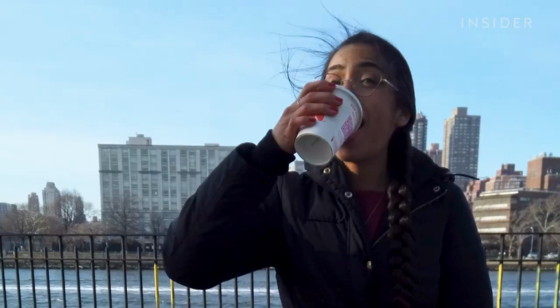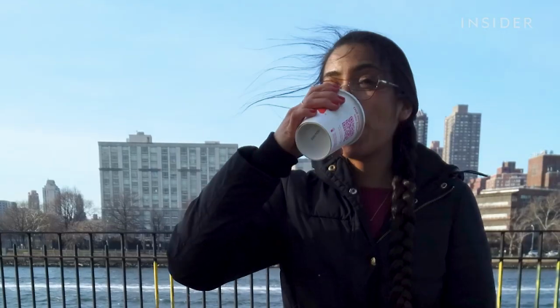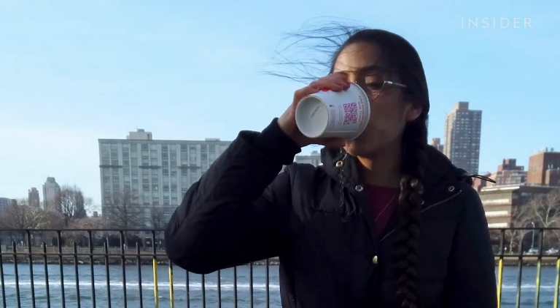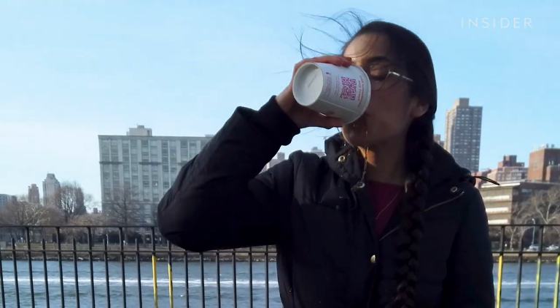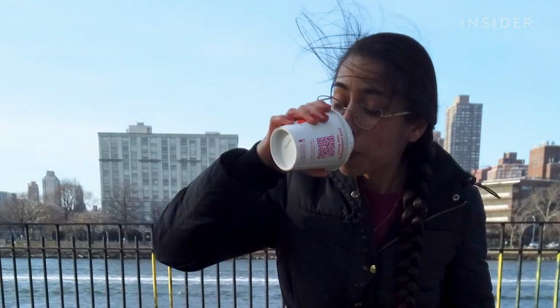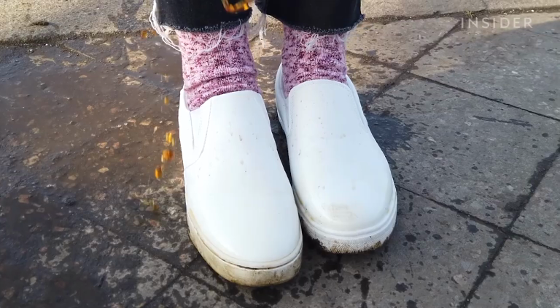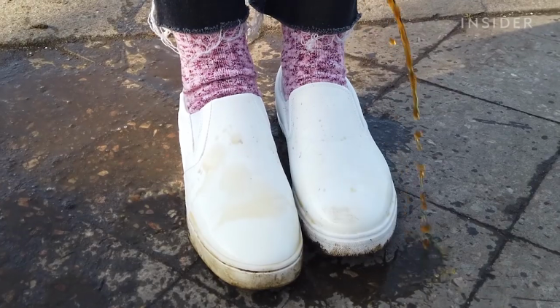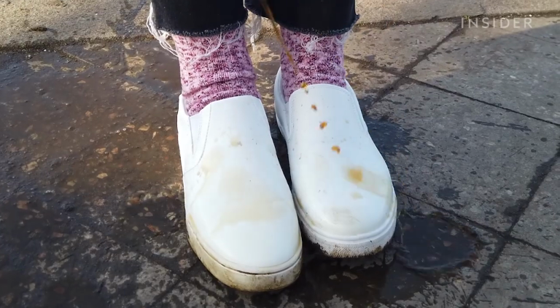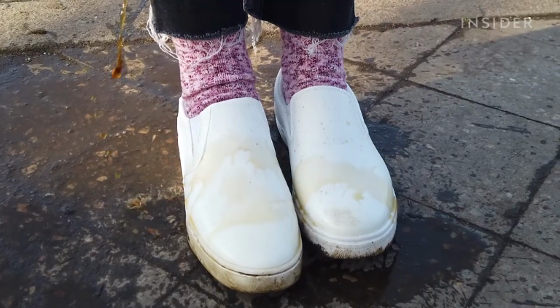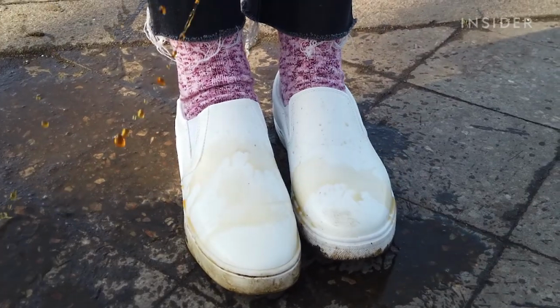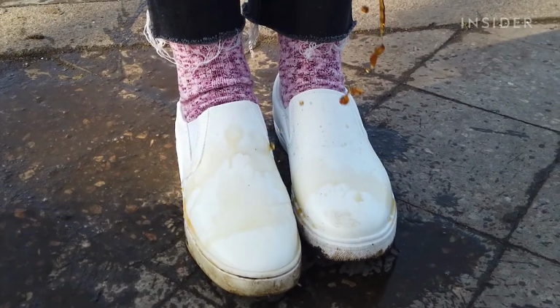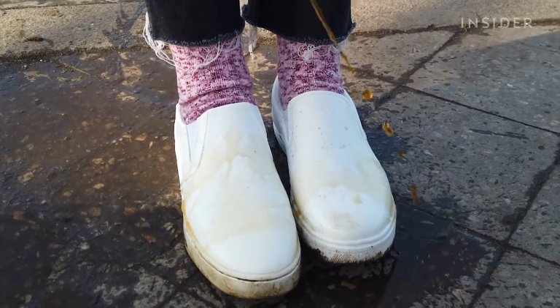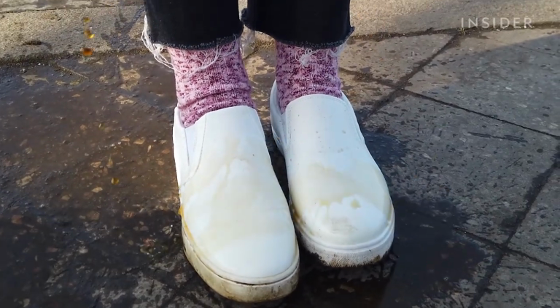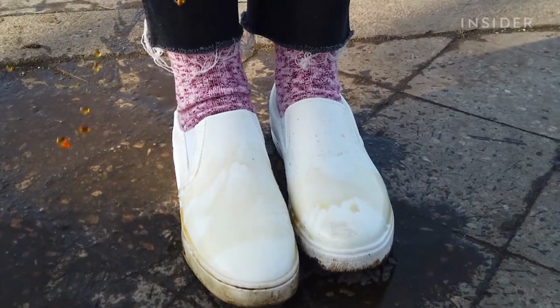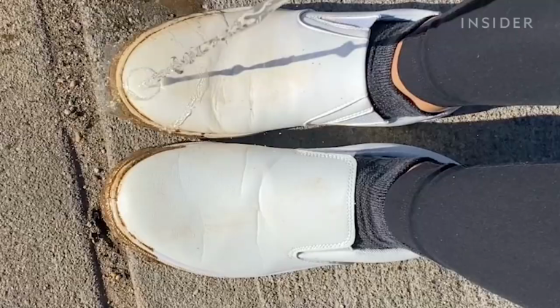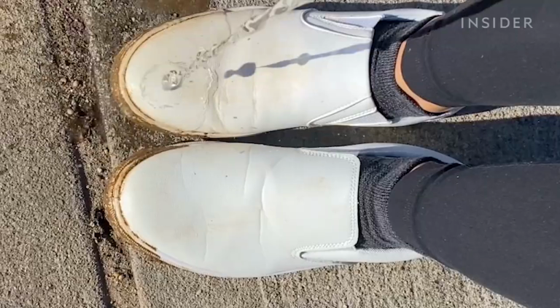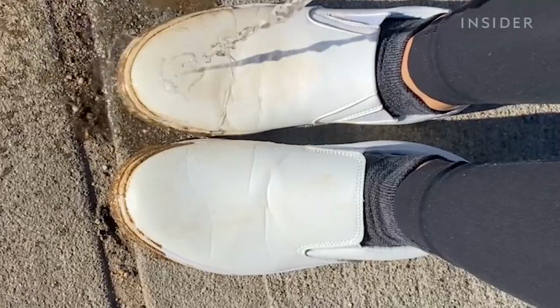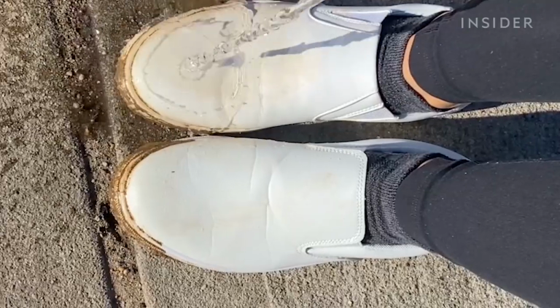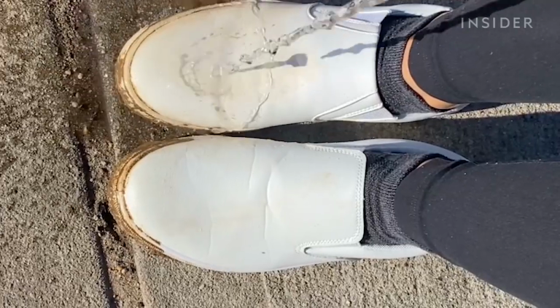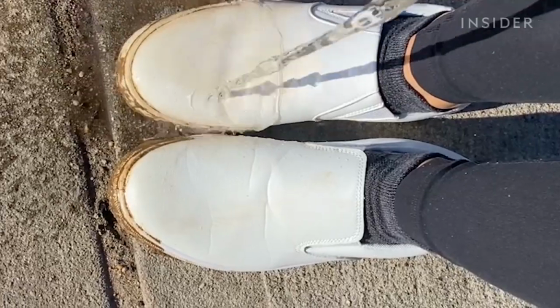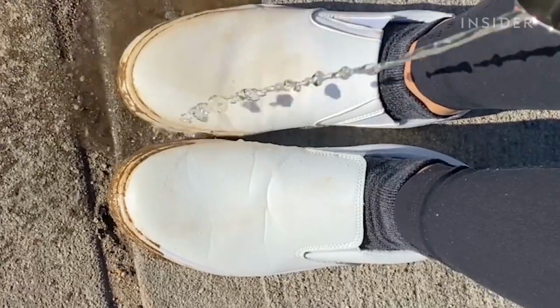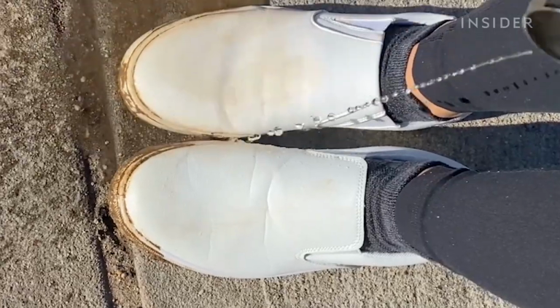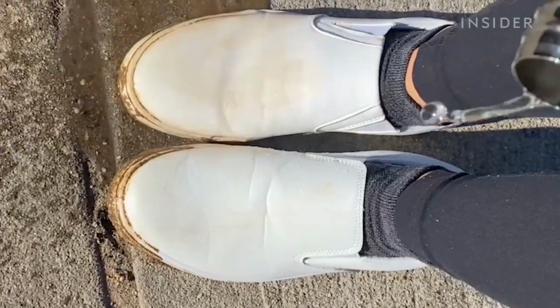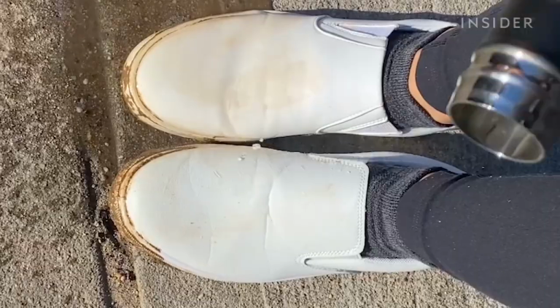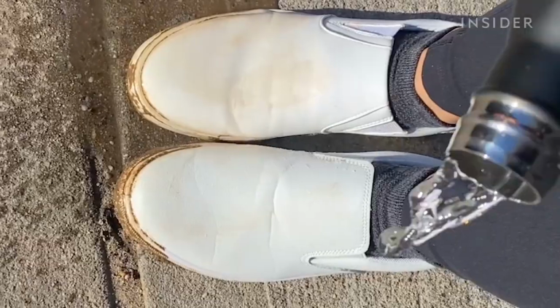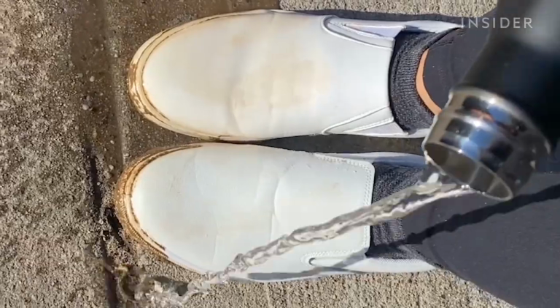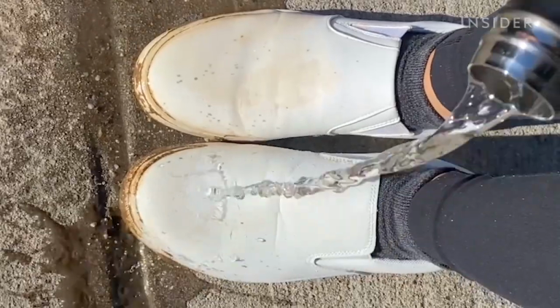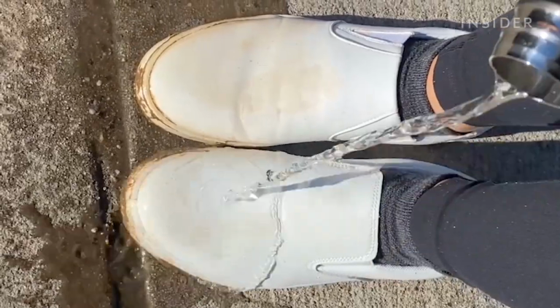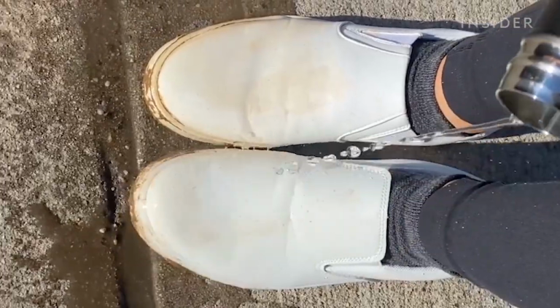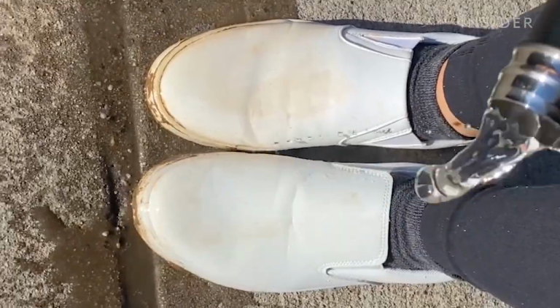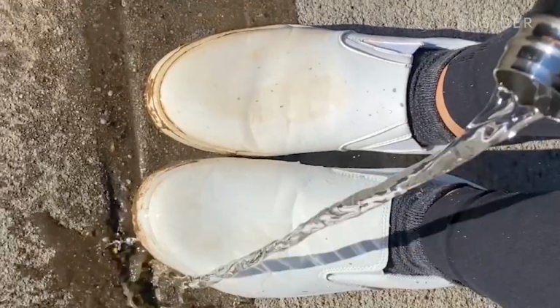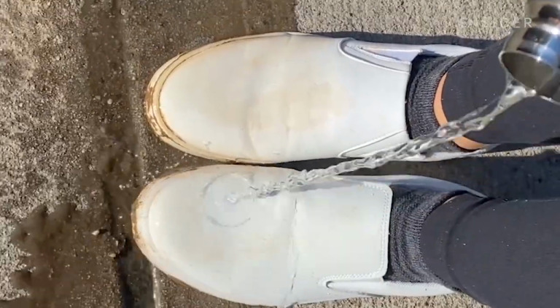To start I'm gonna do a simple liquid spill test. Both shoes hold up great and either can definitely be worn in a light drizzle.